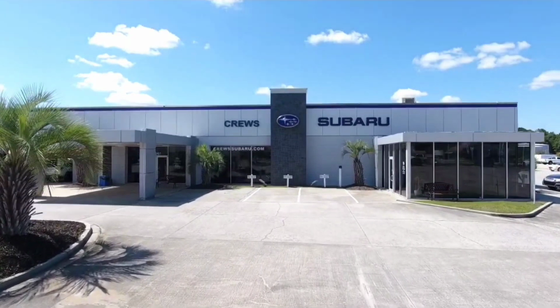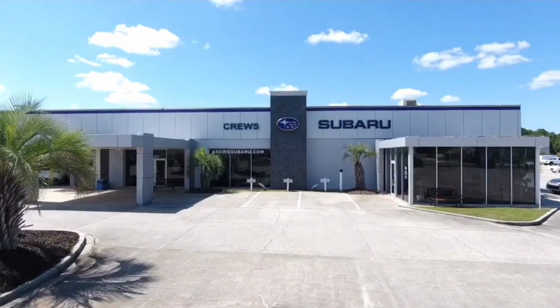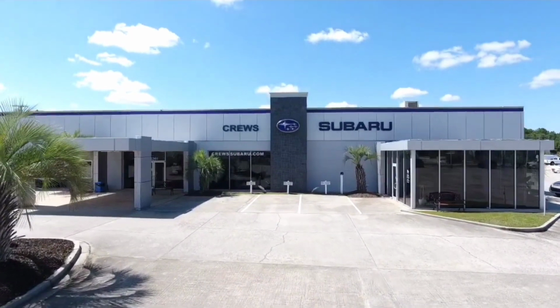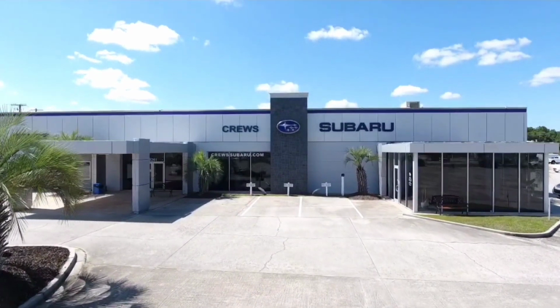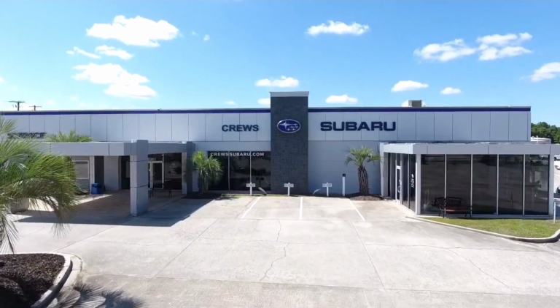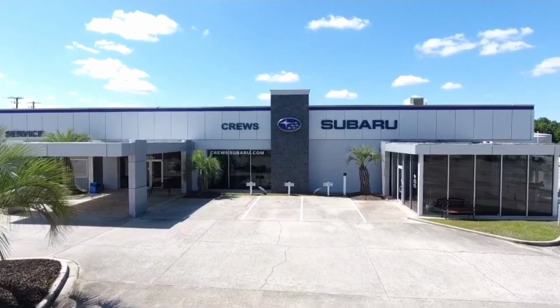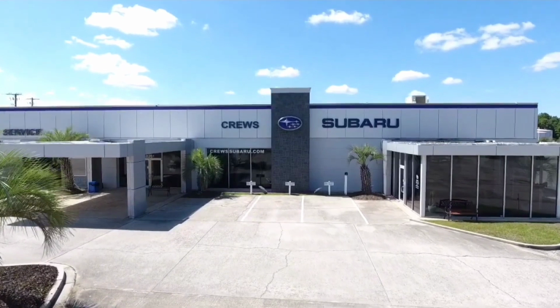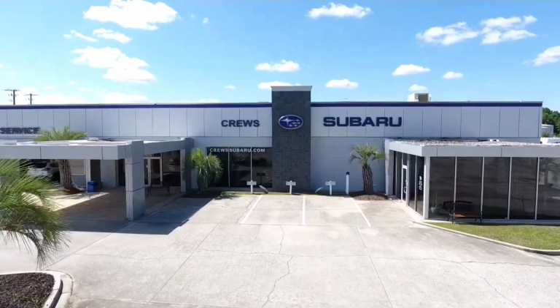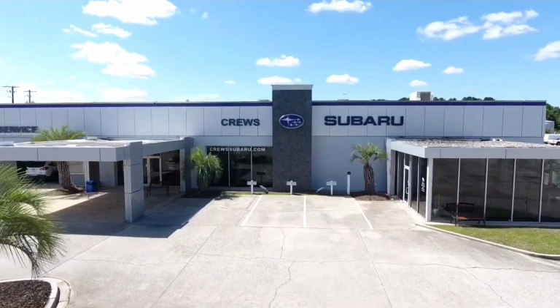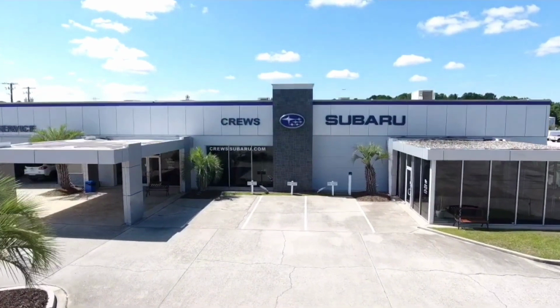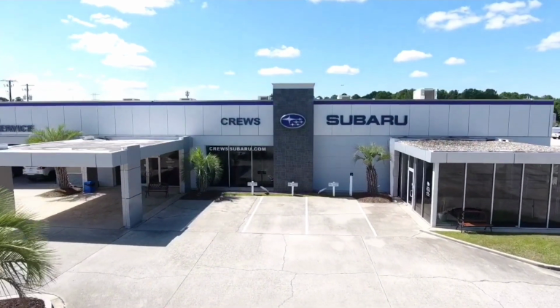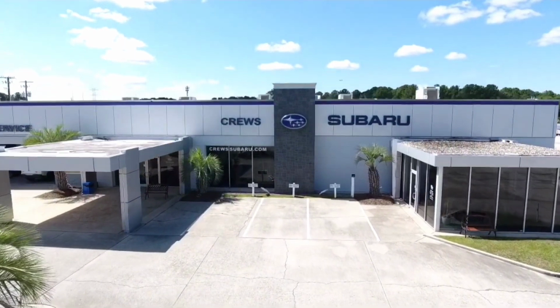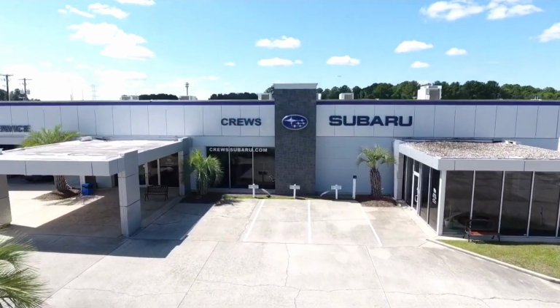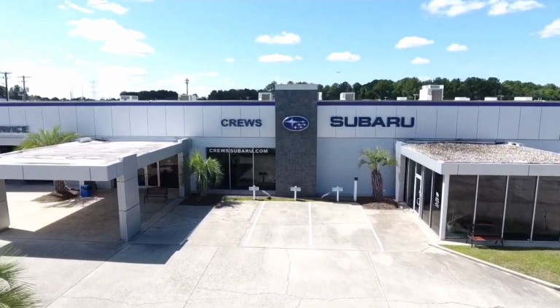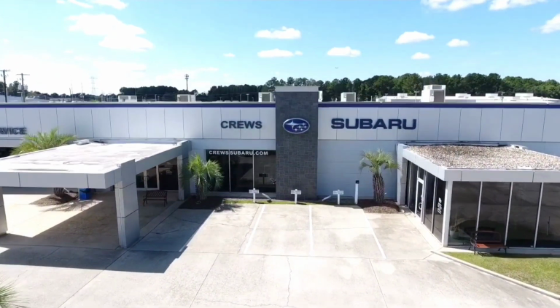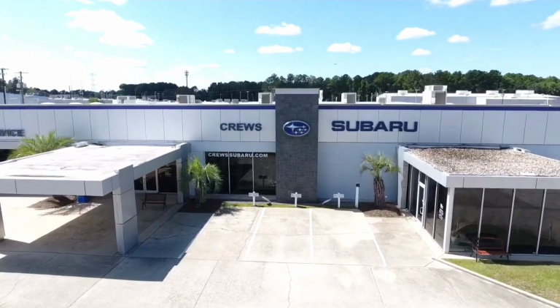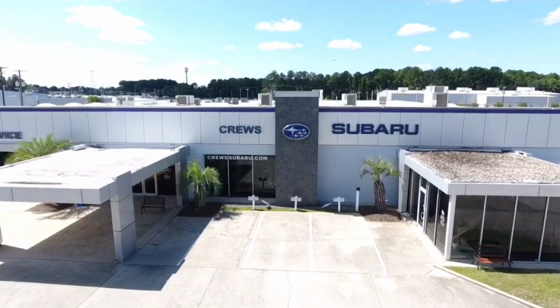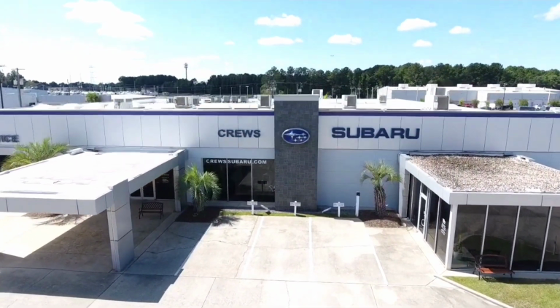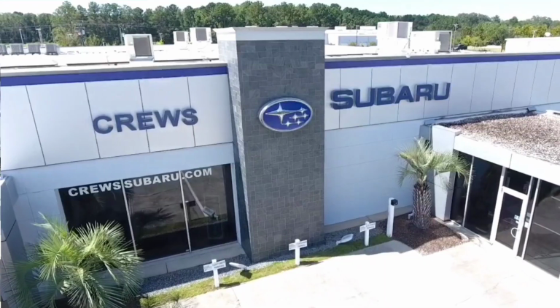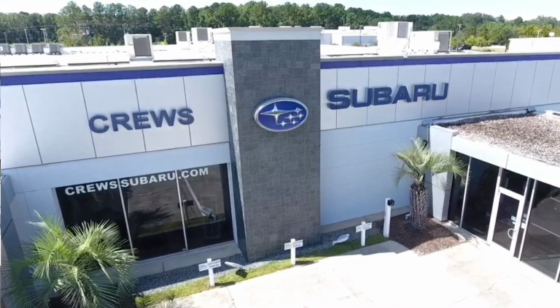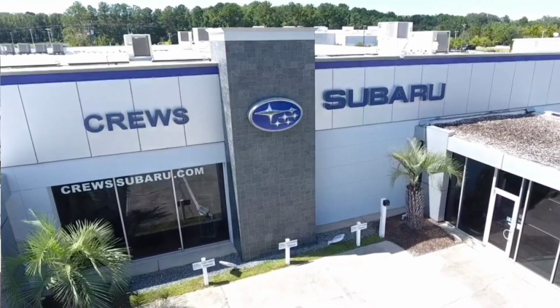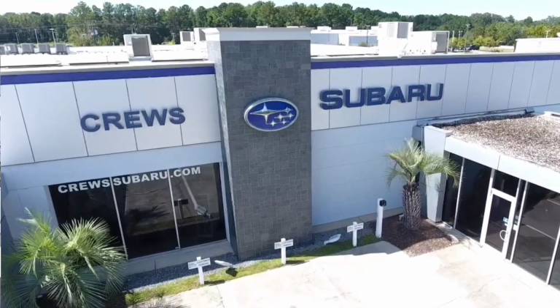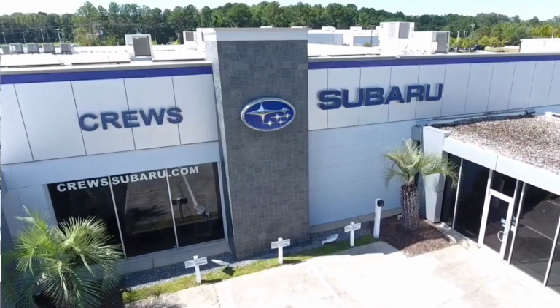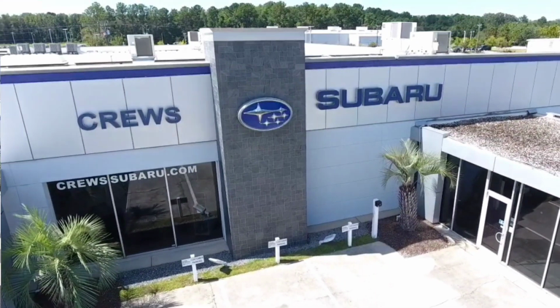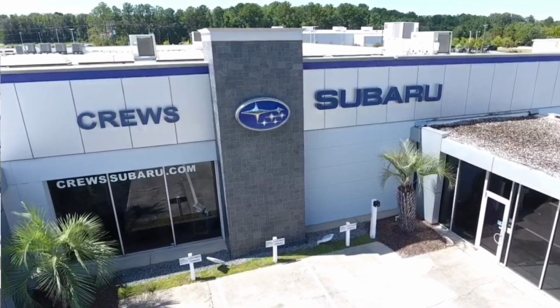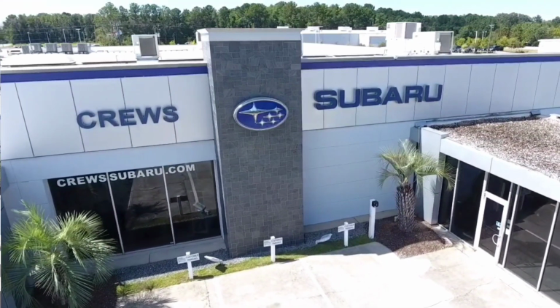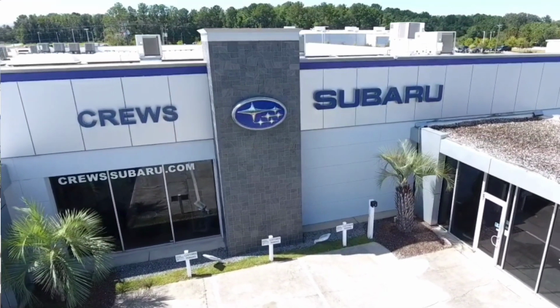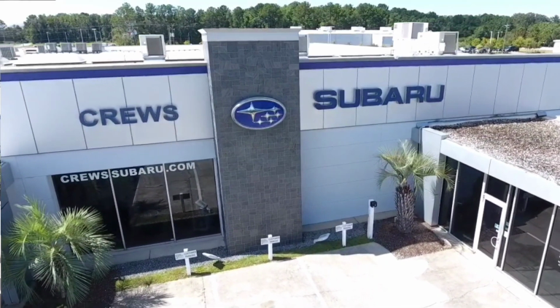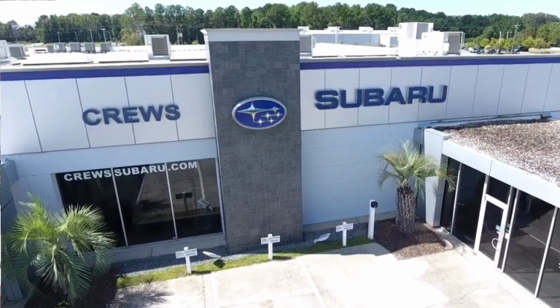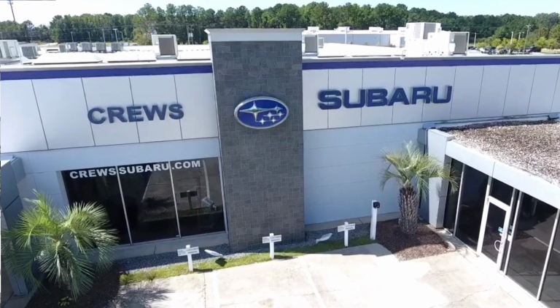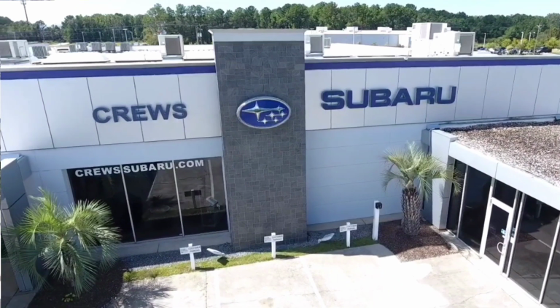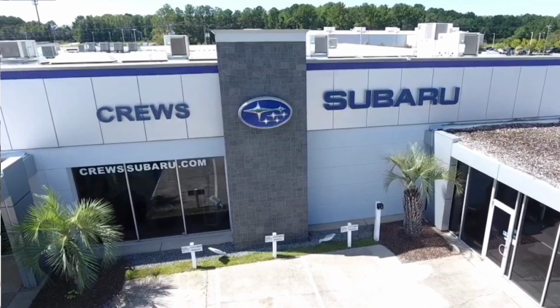Along with this great car, you're going to get a car dealership that truly cares — and that is why Cruise Subaru is more than a car dealer.